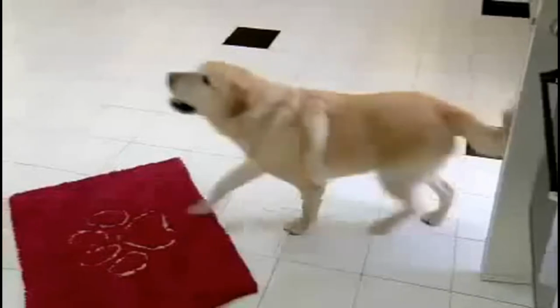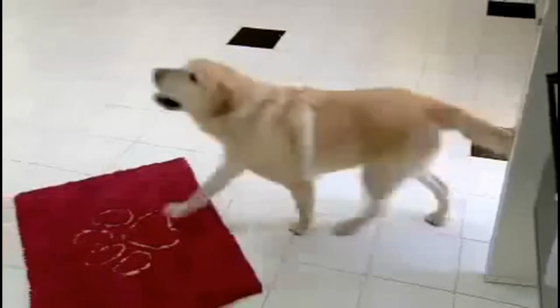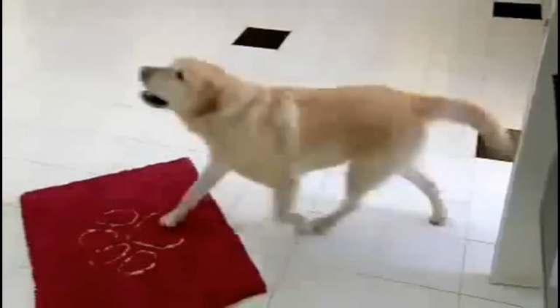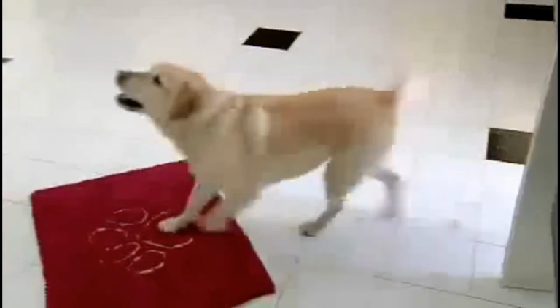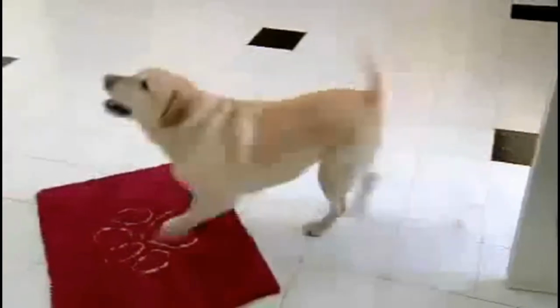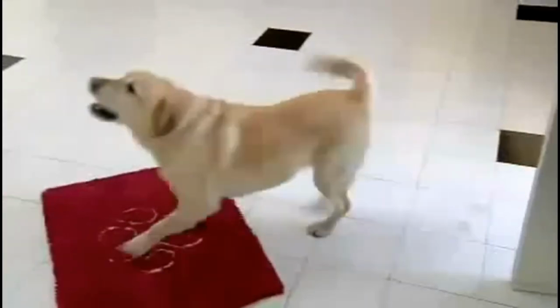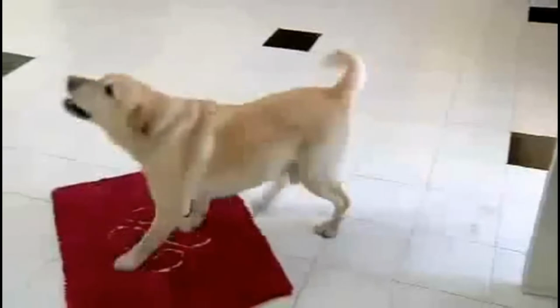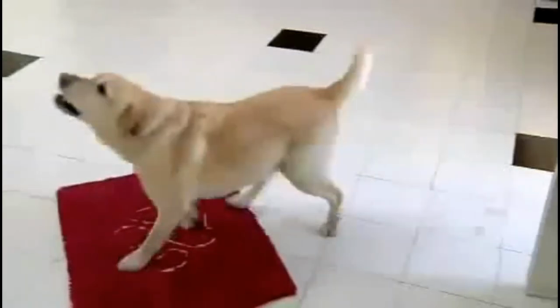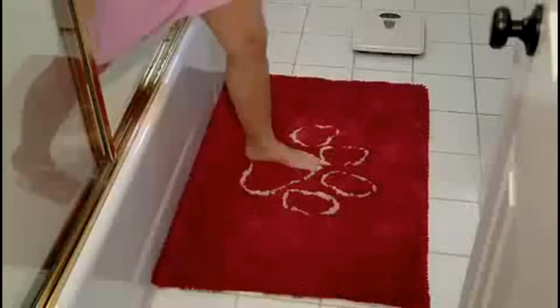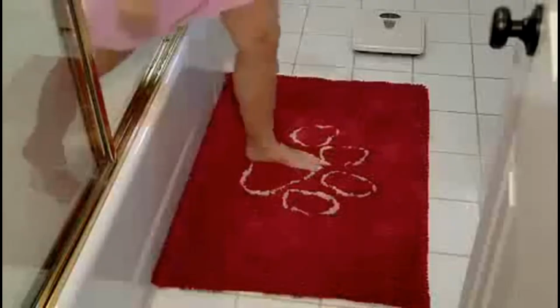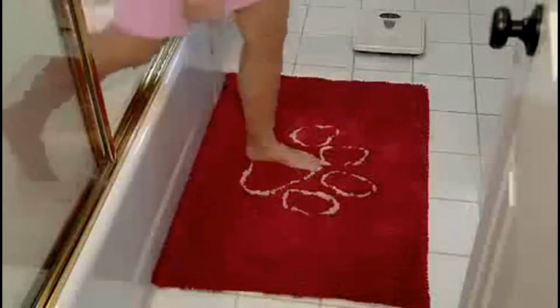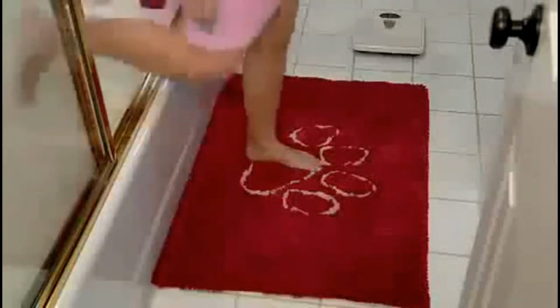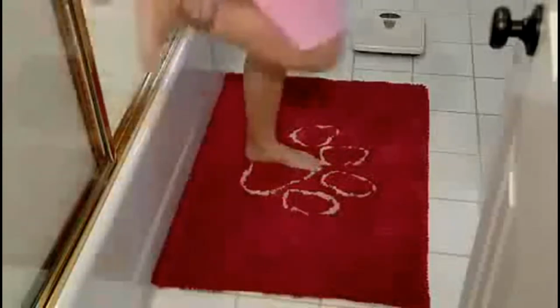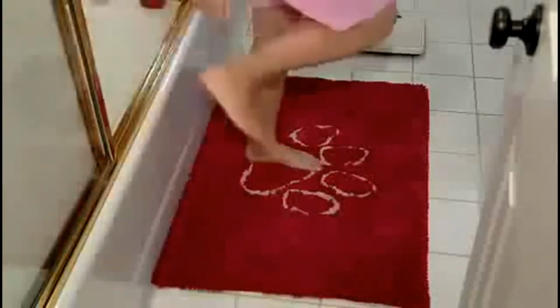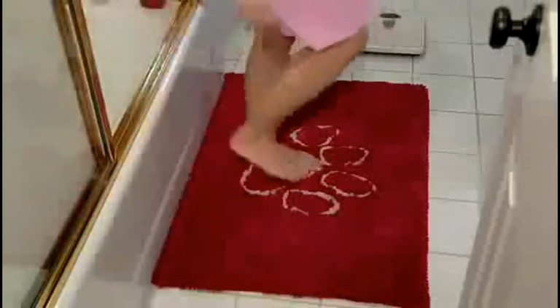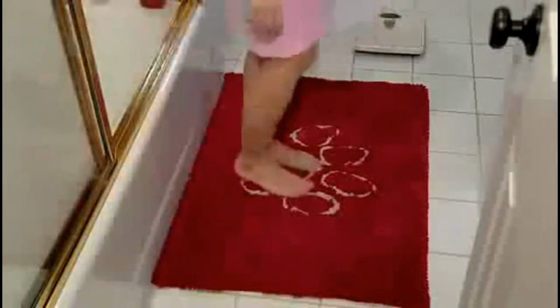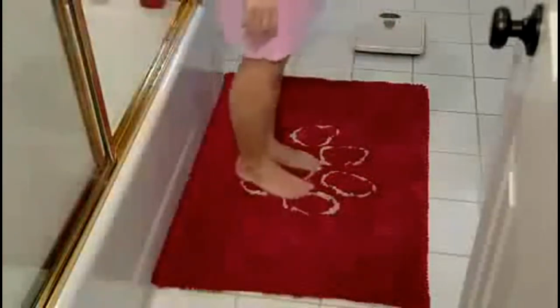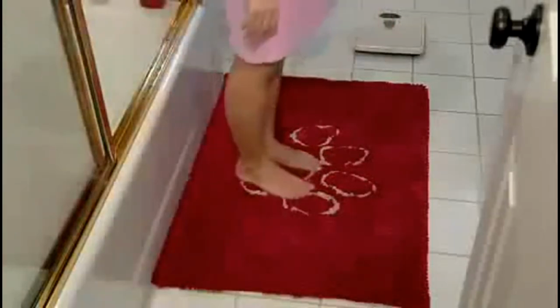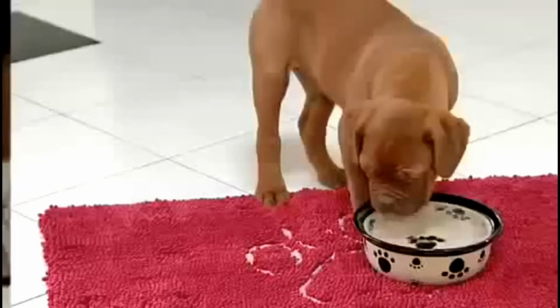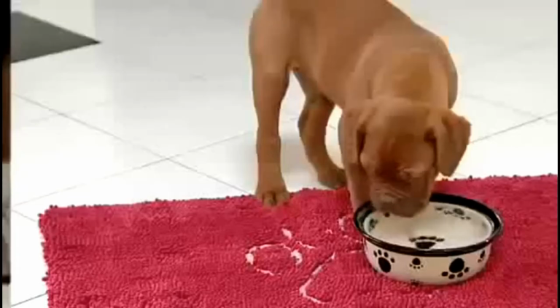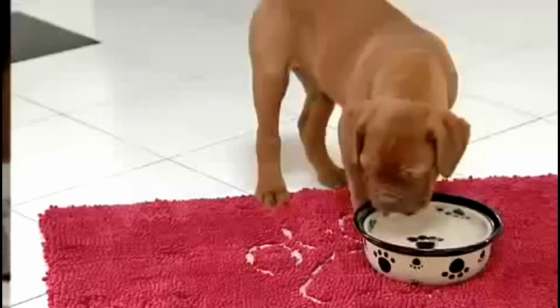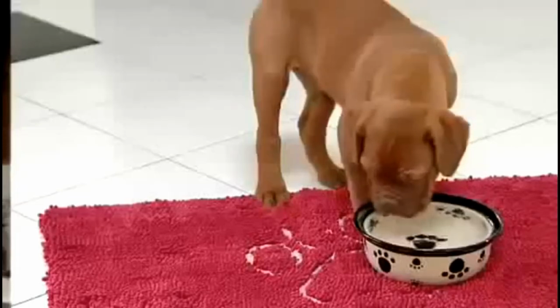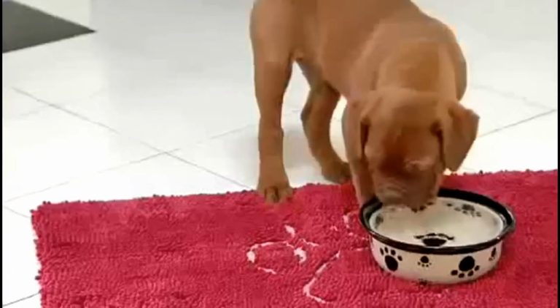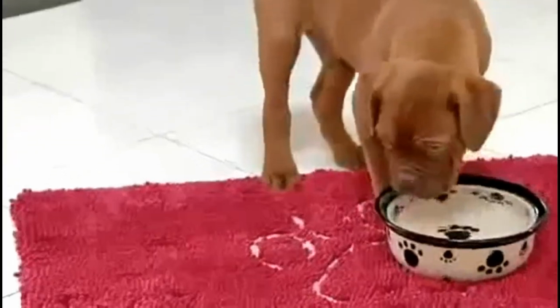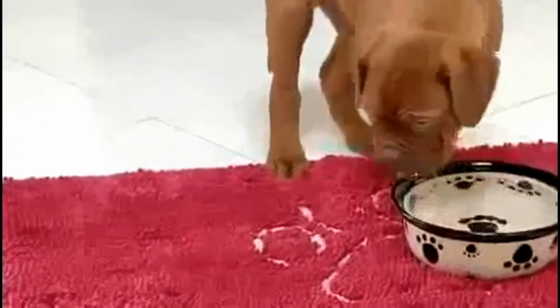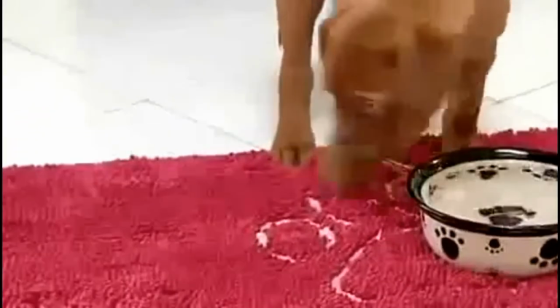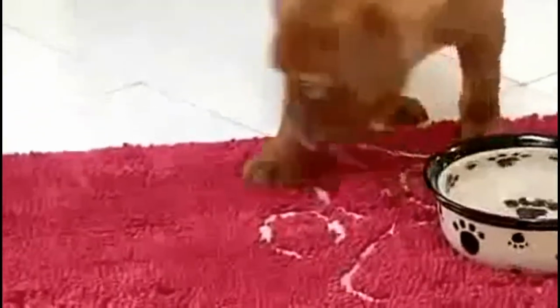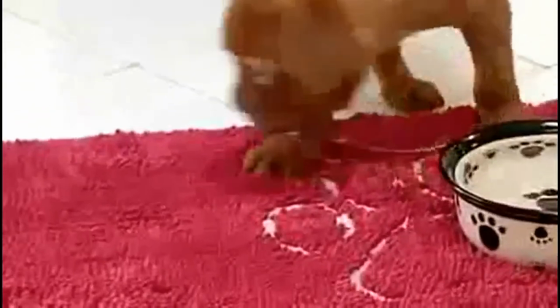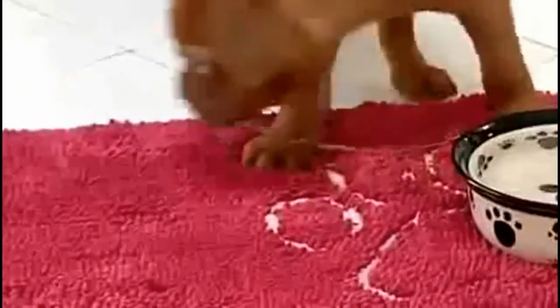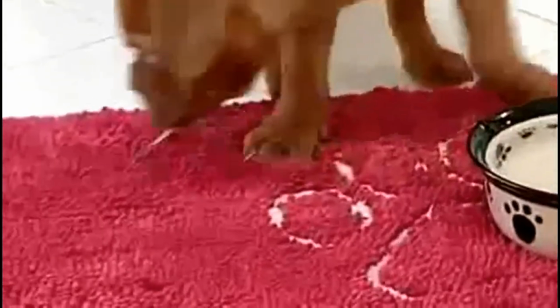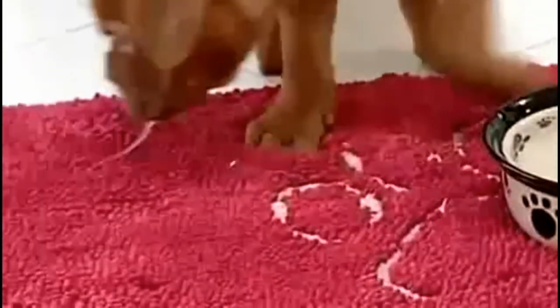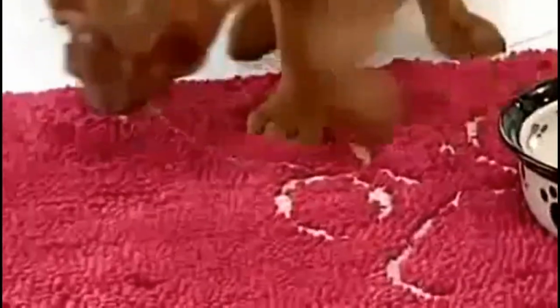The Dirty Dog Doormat is available in a variety of colors and sizes. From paw prints to footprints, the Dirty Dog Doormat is your best defense.